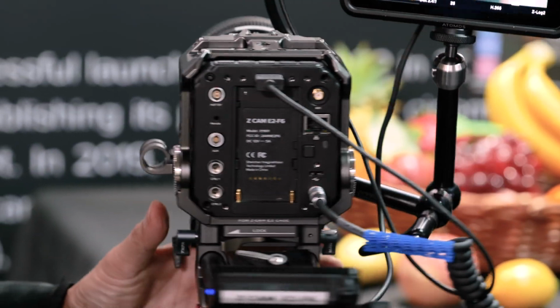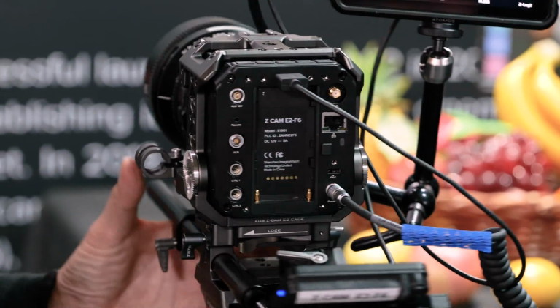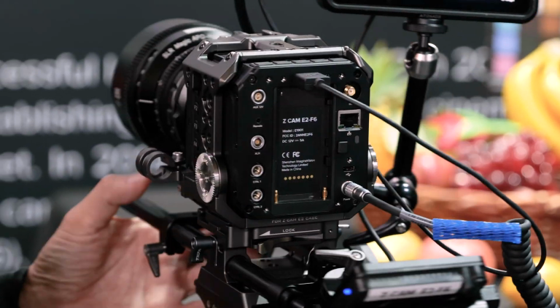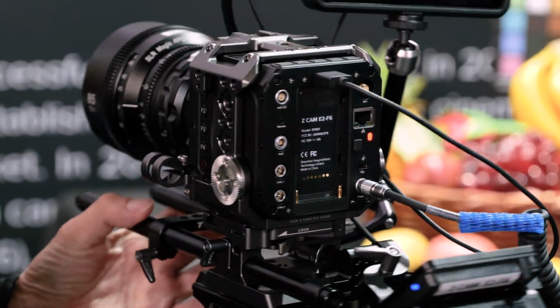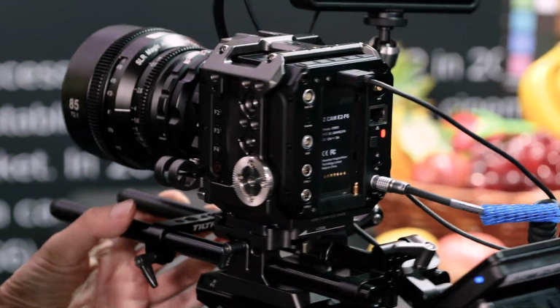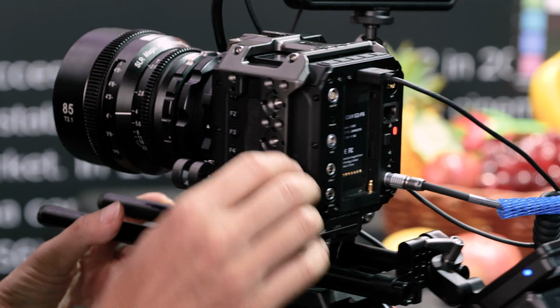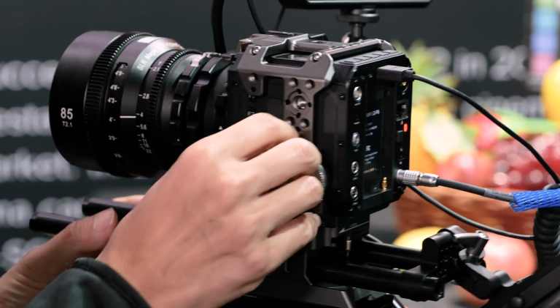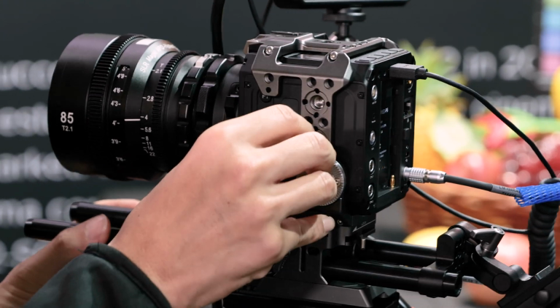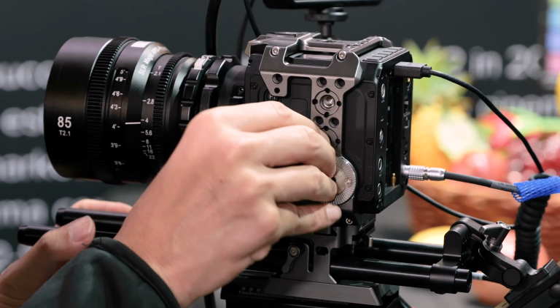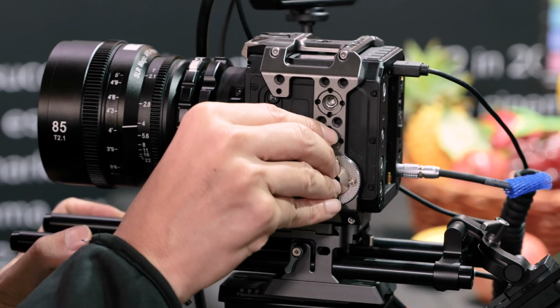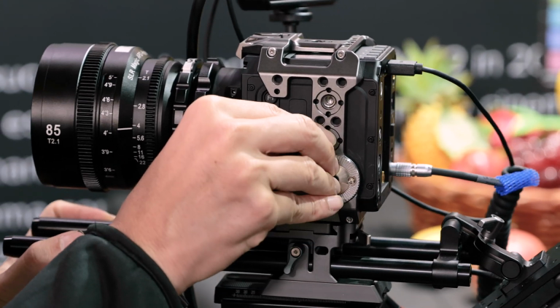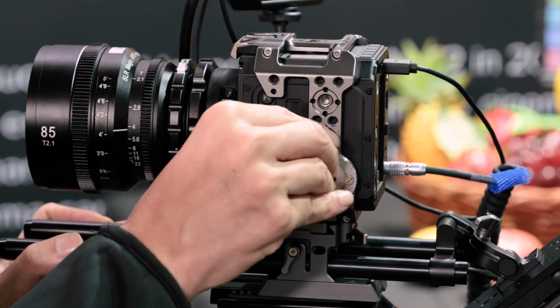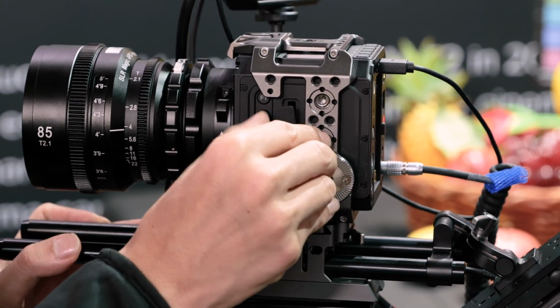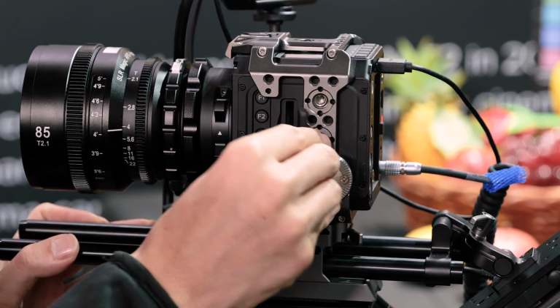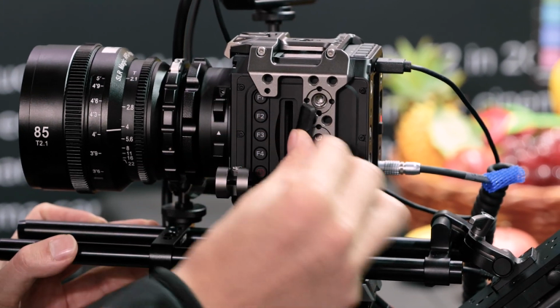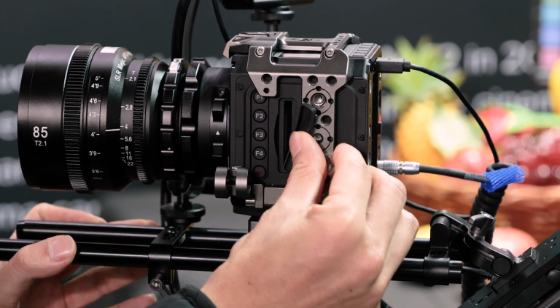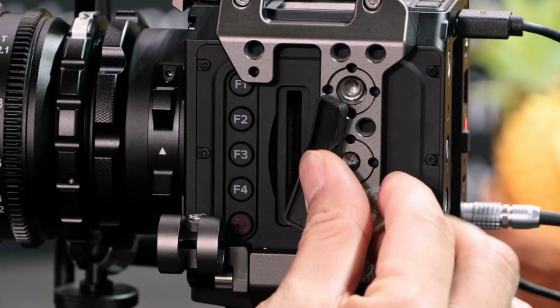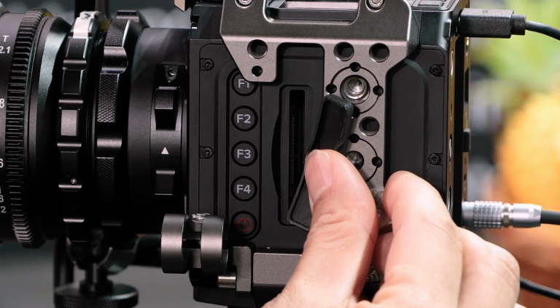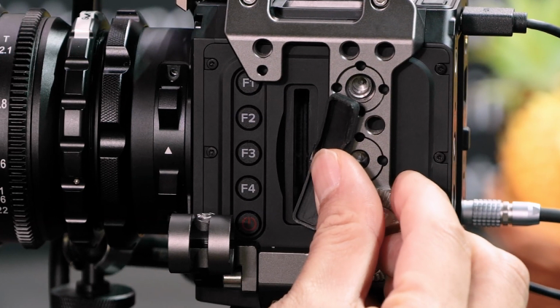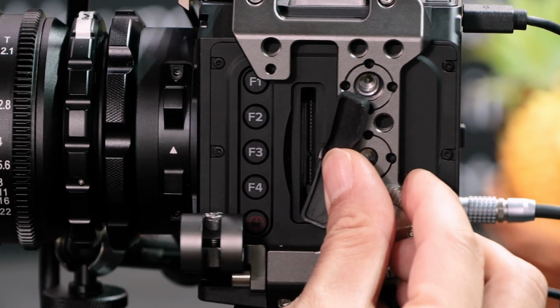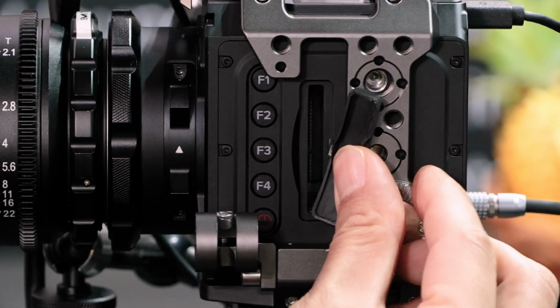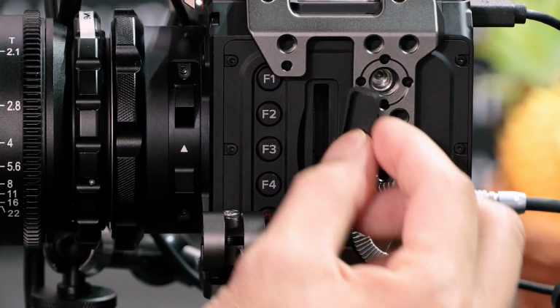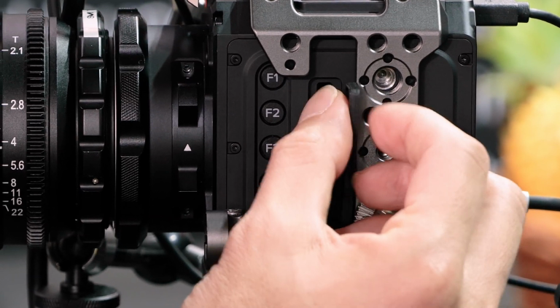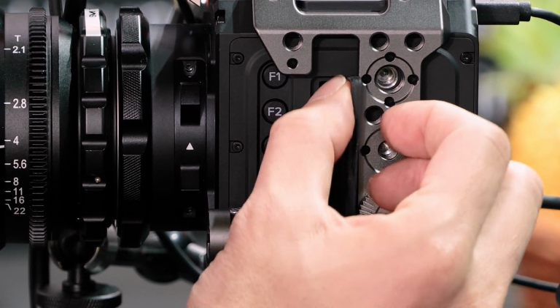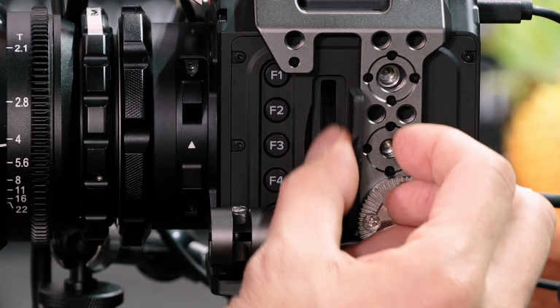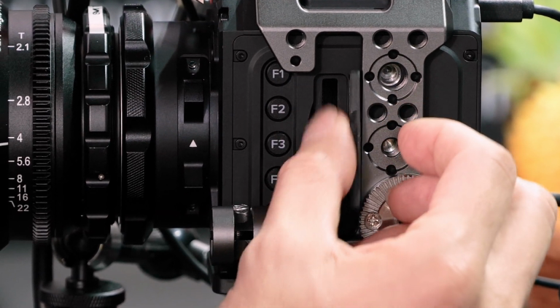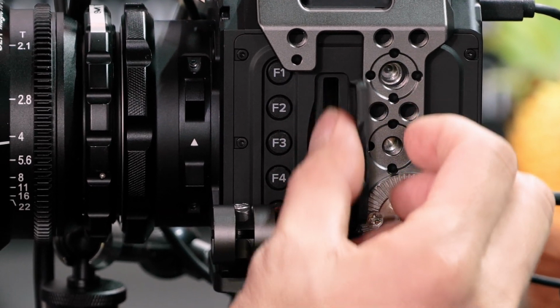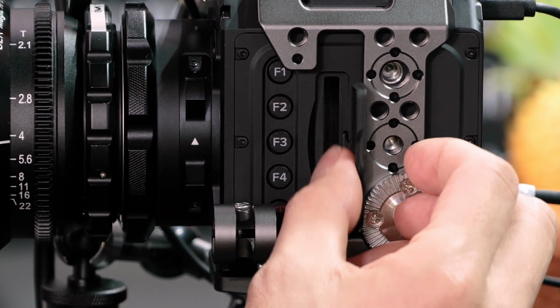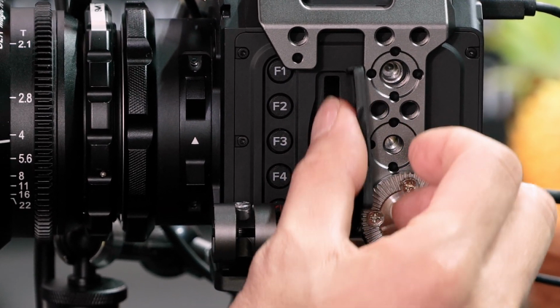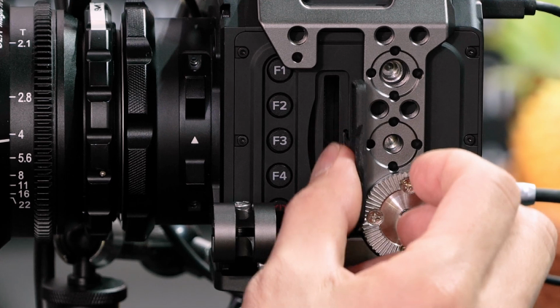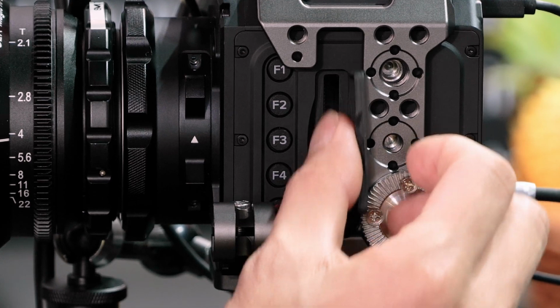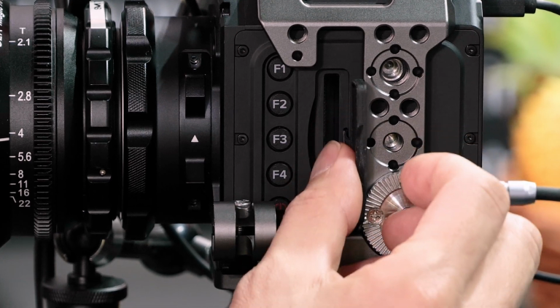Also worth mentioning is the internal C-Fast card slot — this is the internal C-Fast card slot.